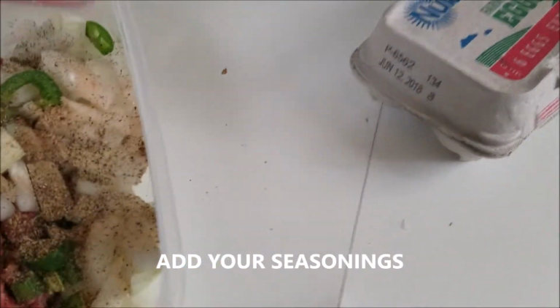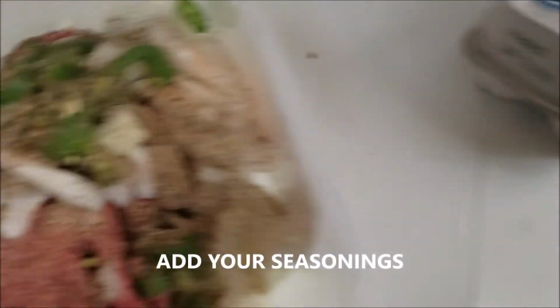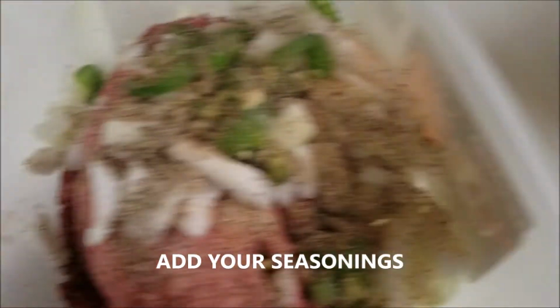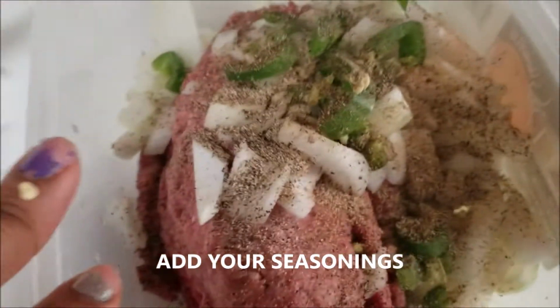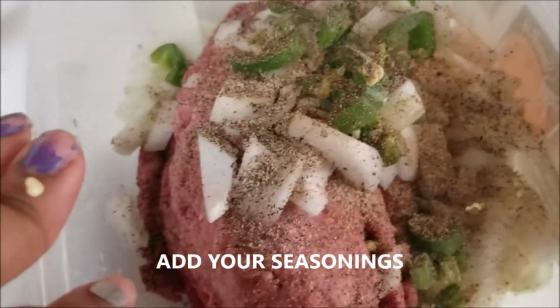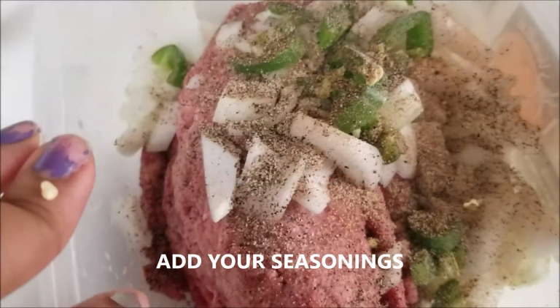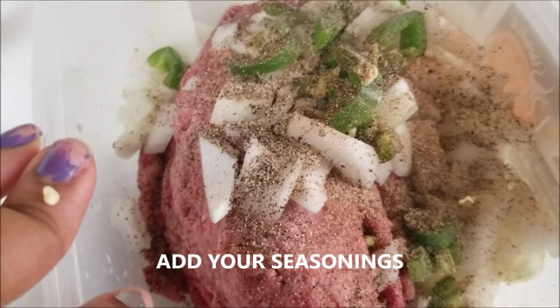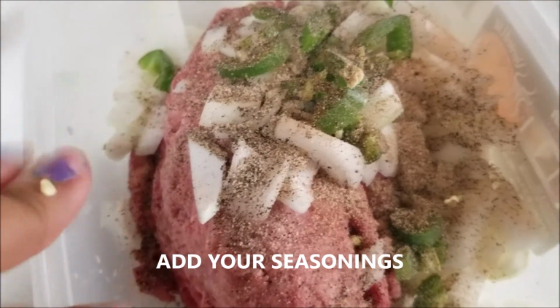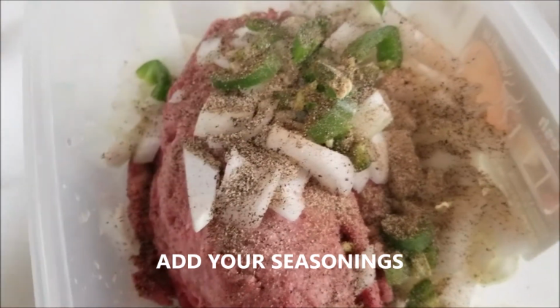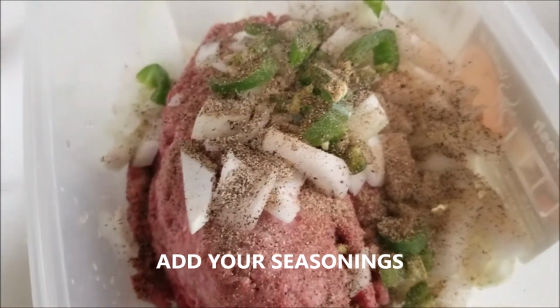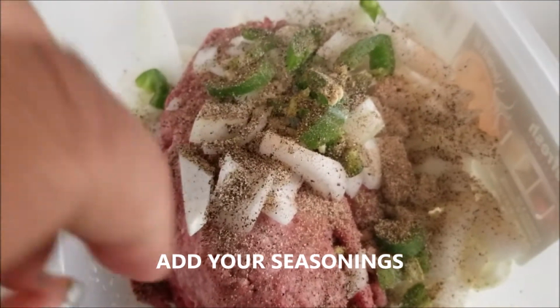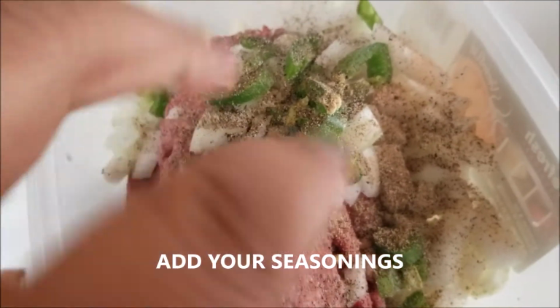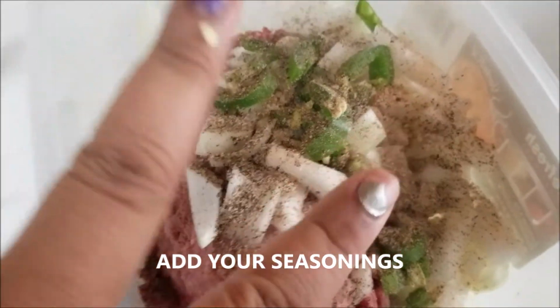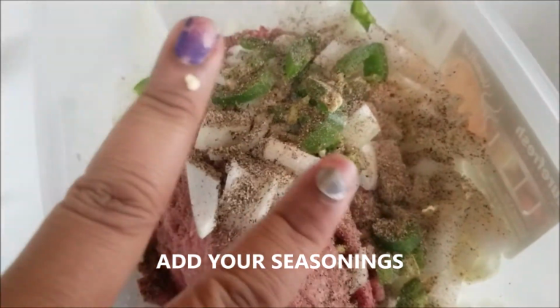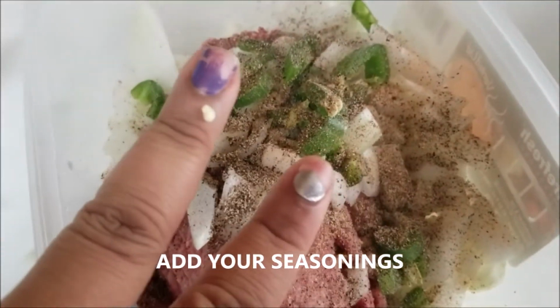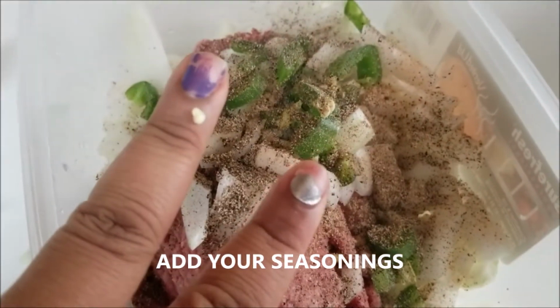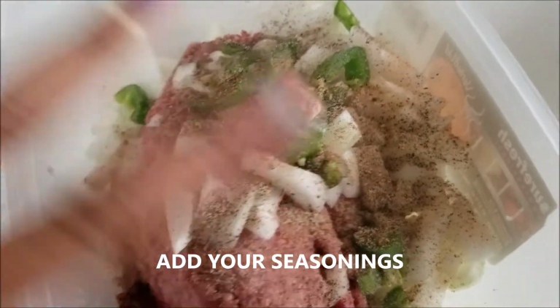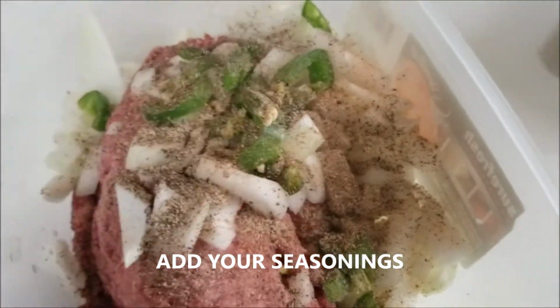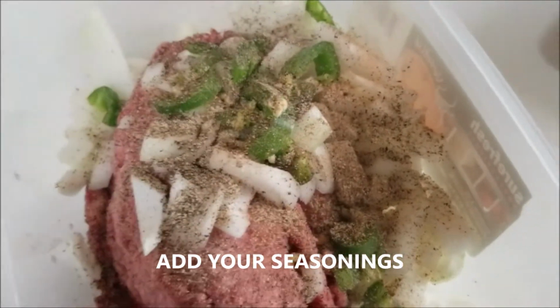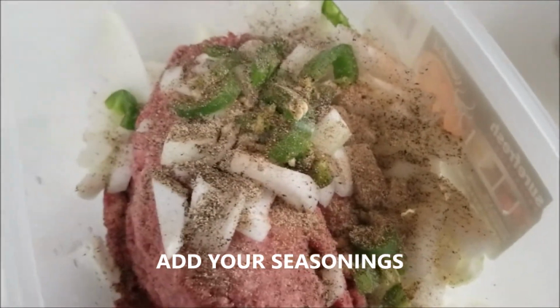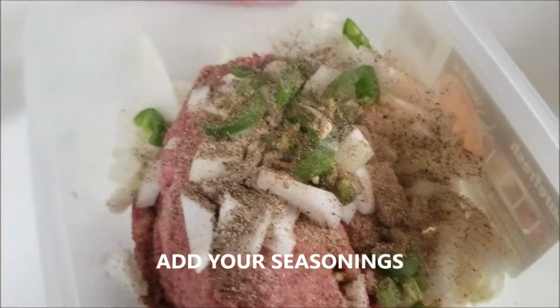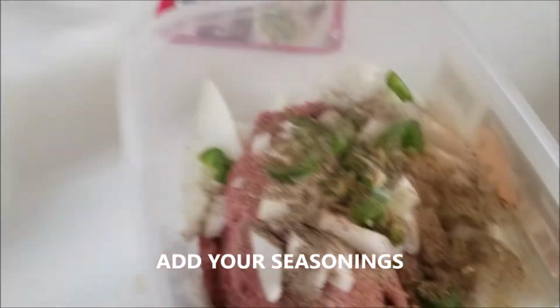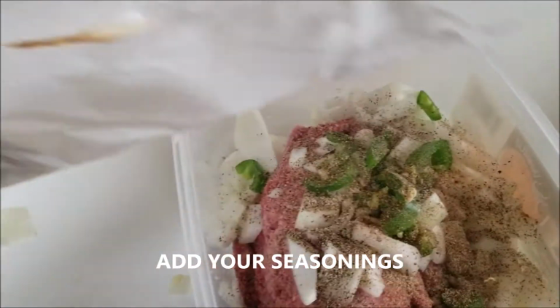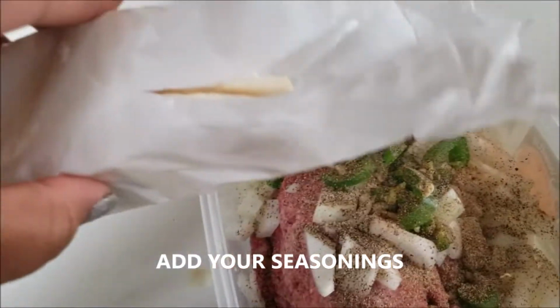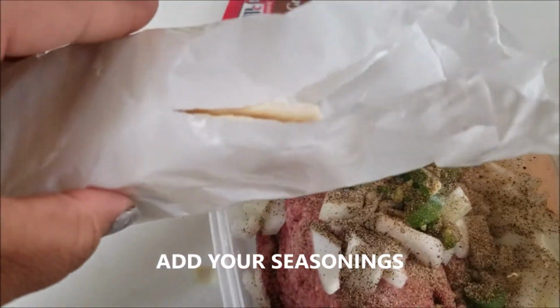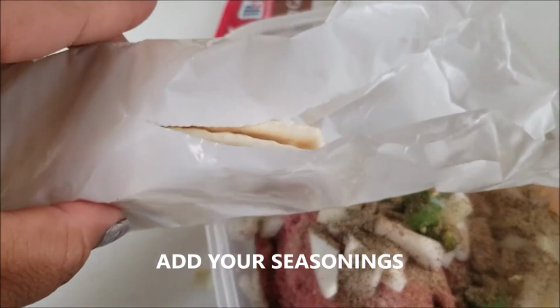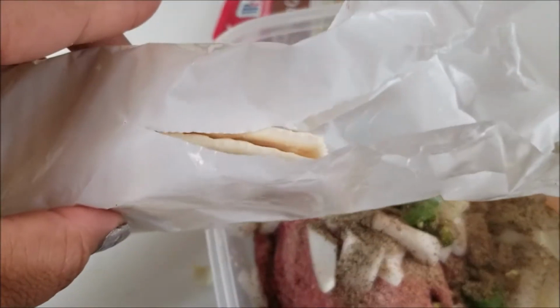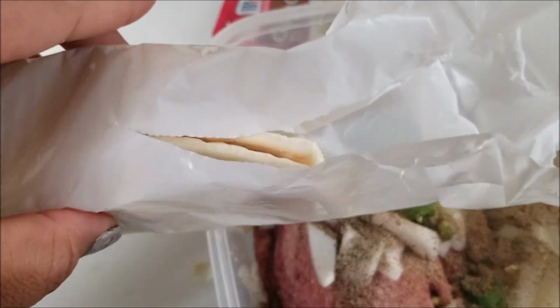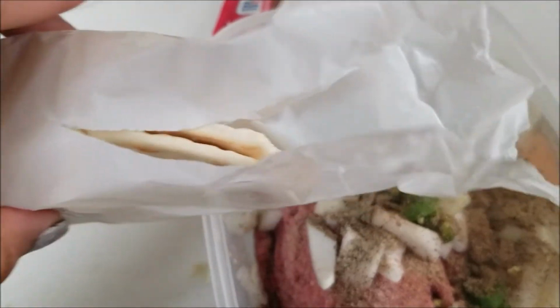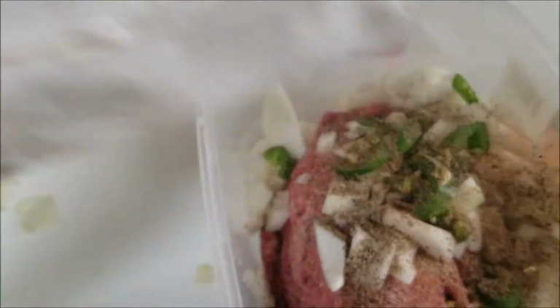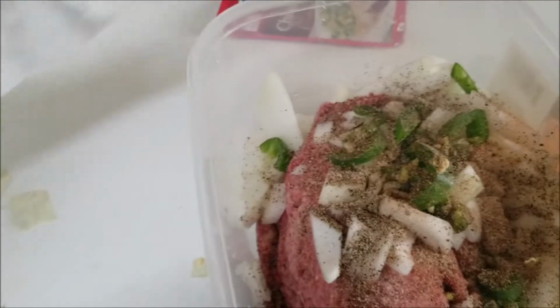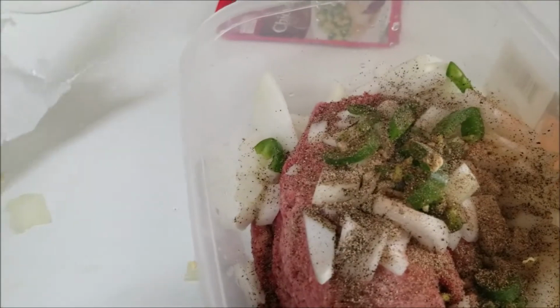Now, when you season it, I'm going to put two eggs. And I like to eat, baby.